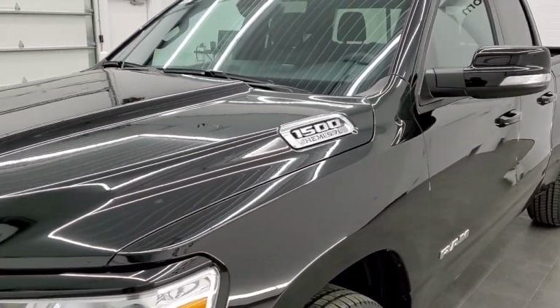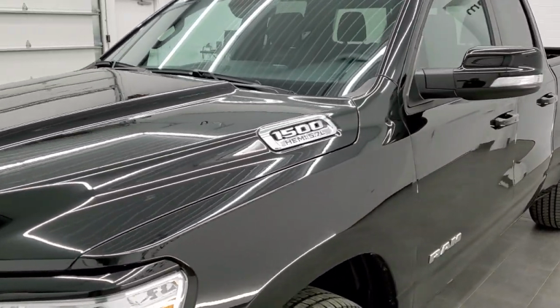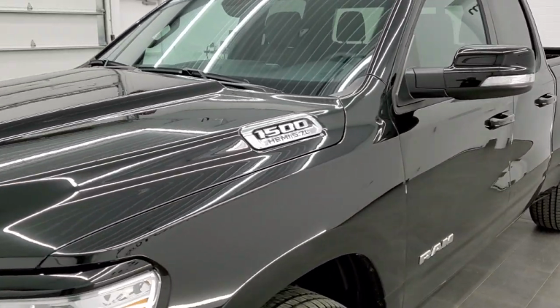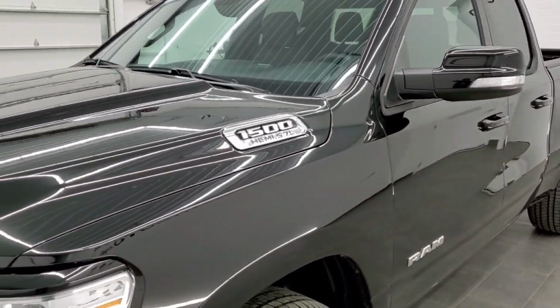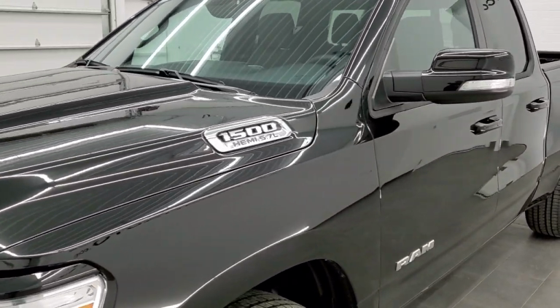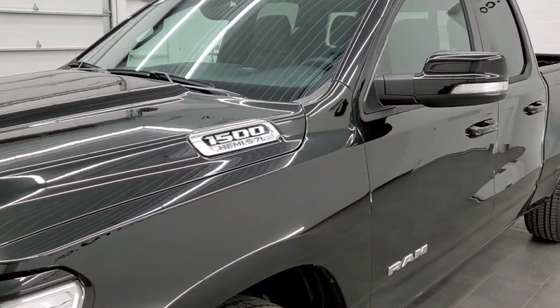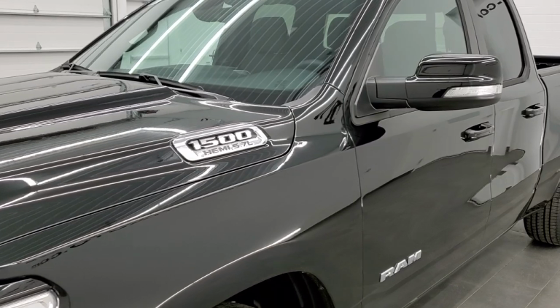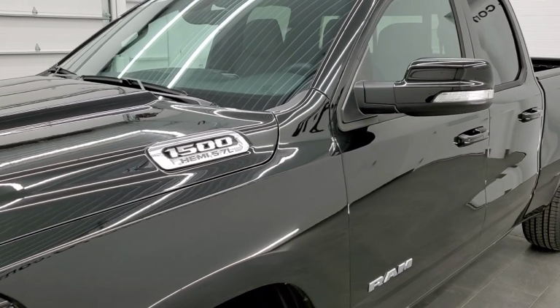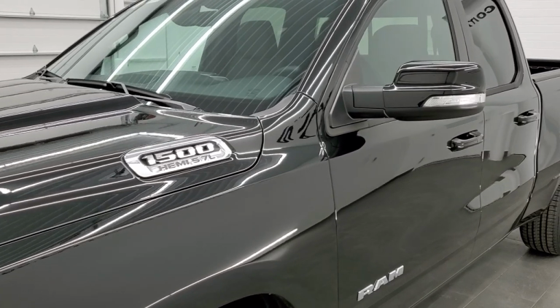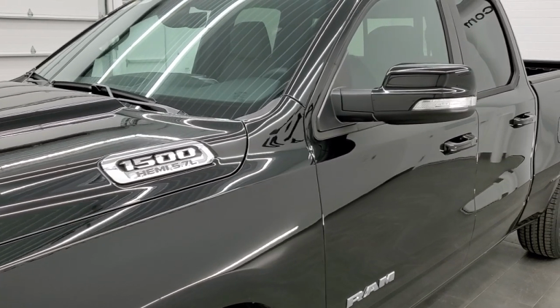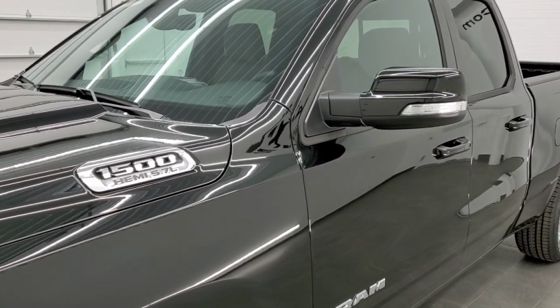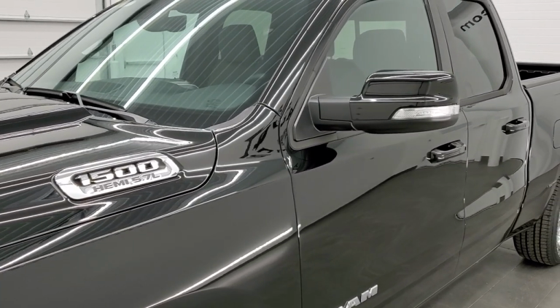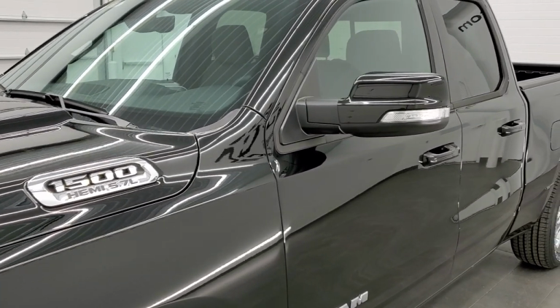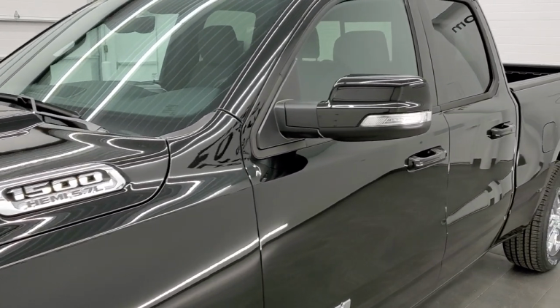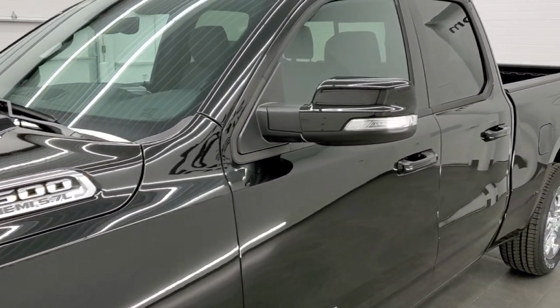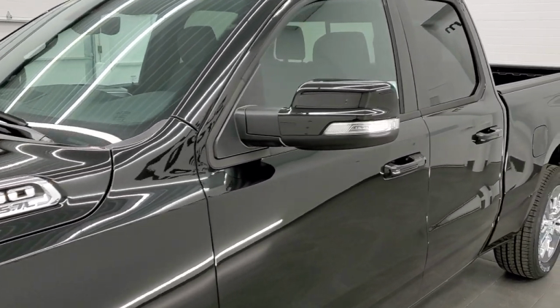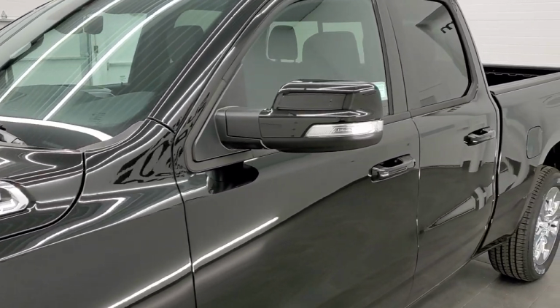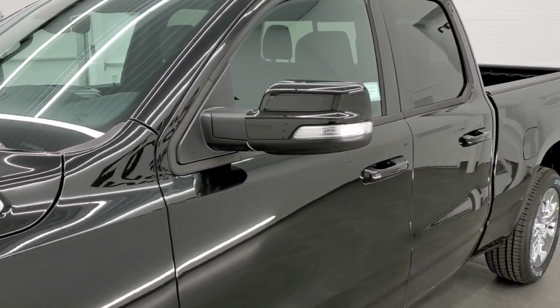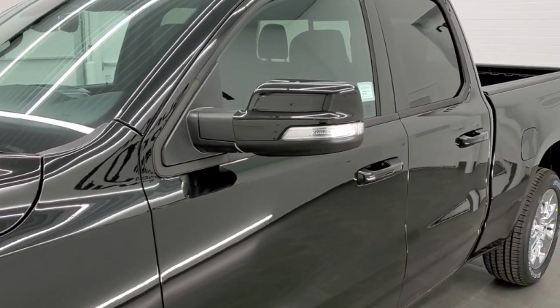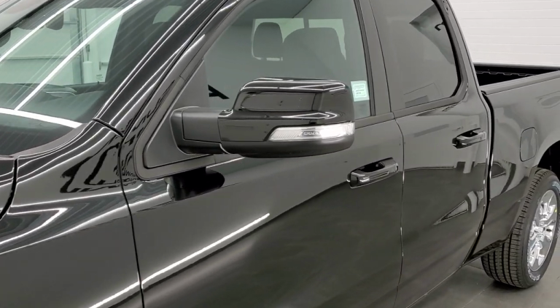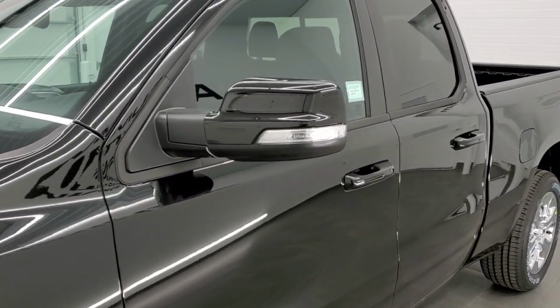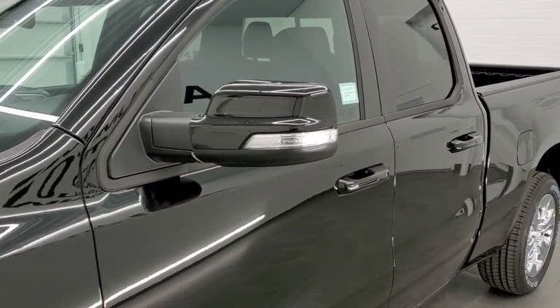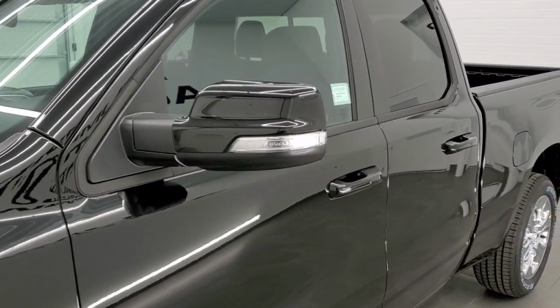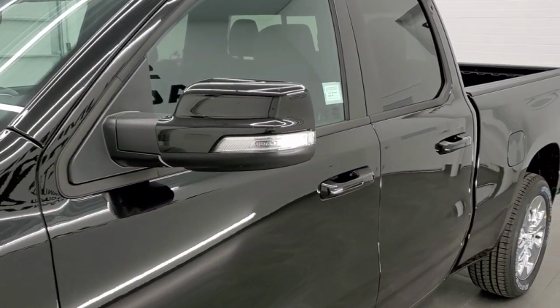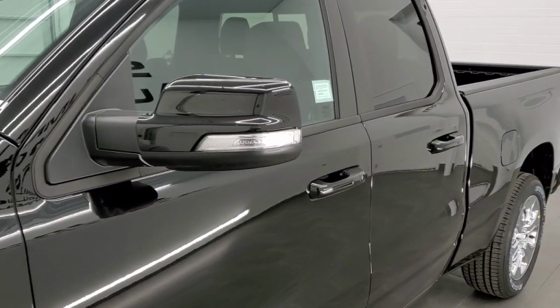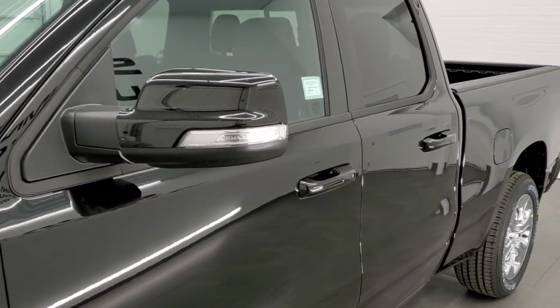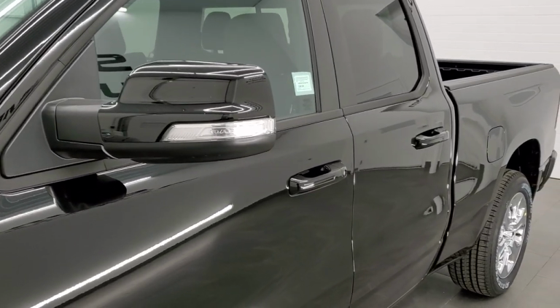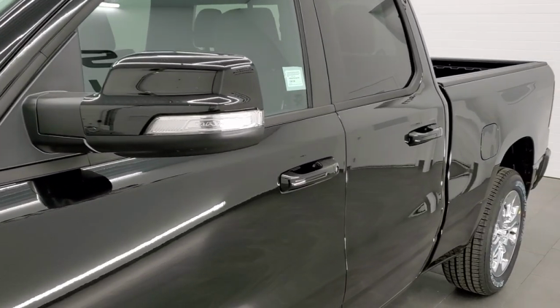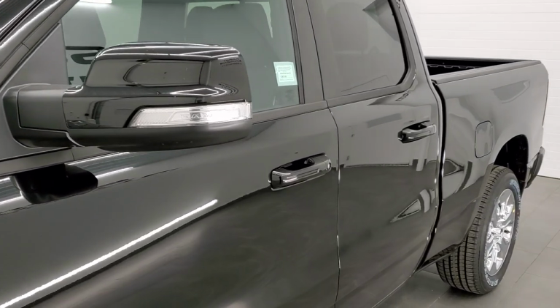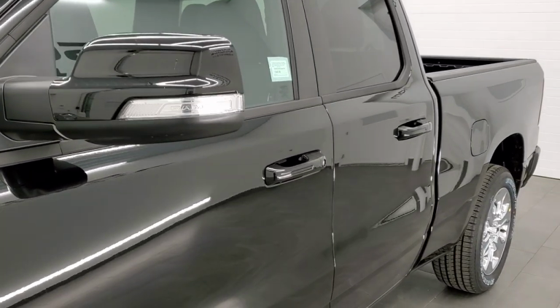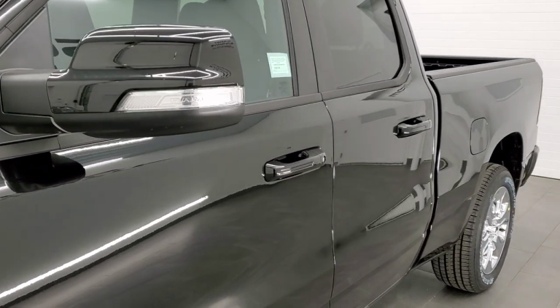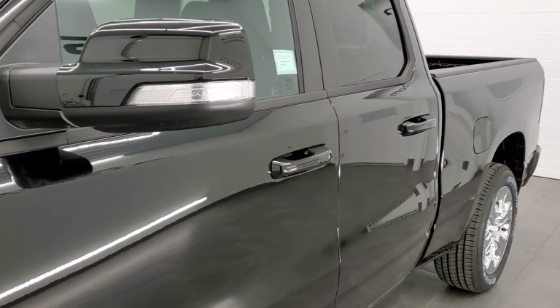To see more pictures of this truck, in the upper right-hand part of your screen there's a link to our website. Click that and check us out there.